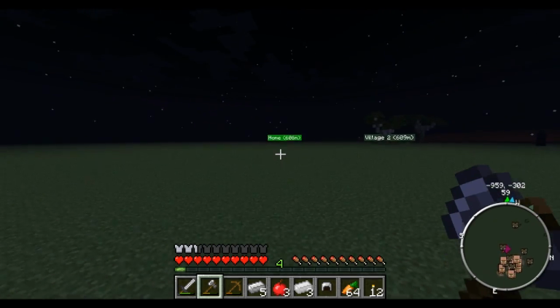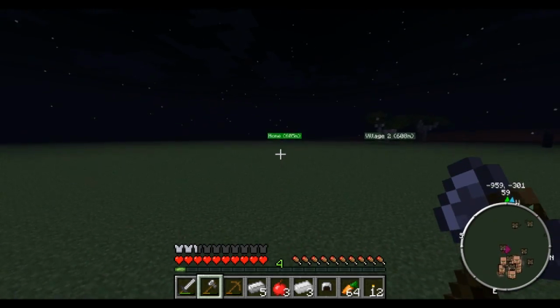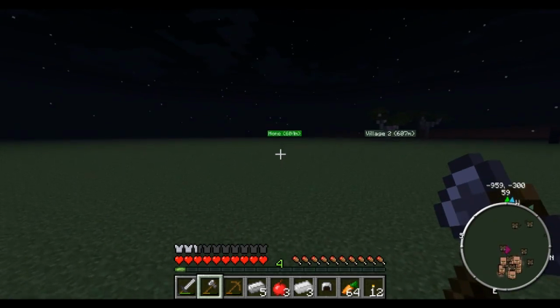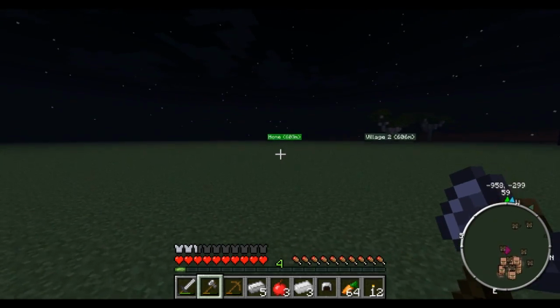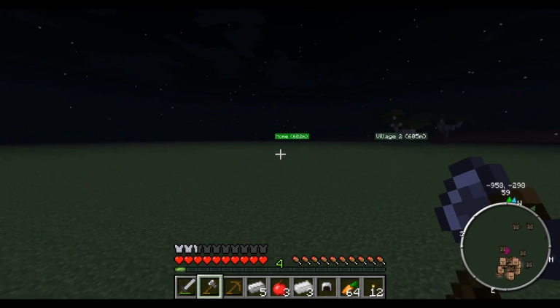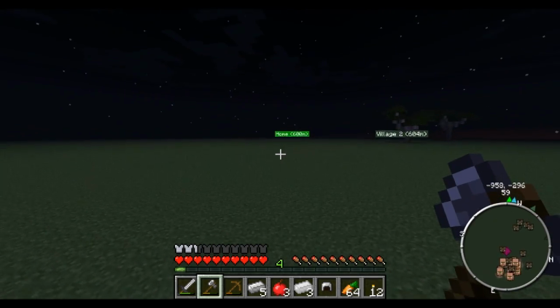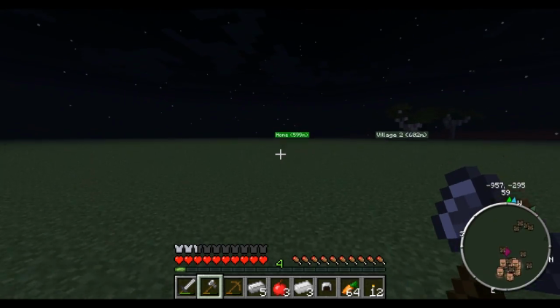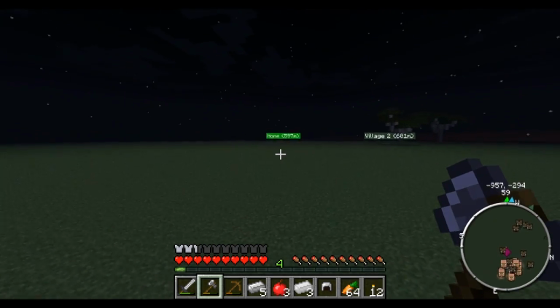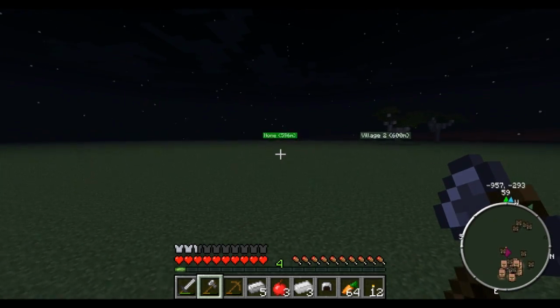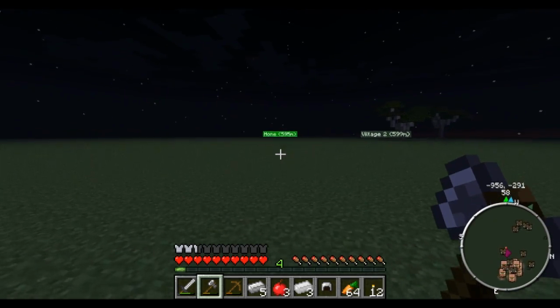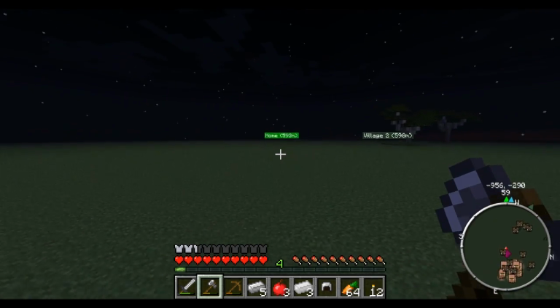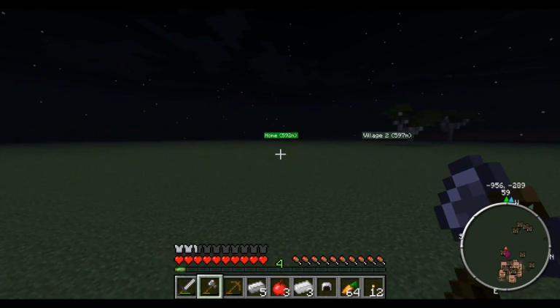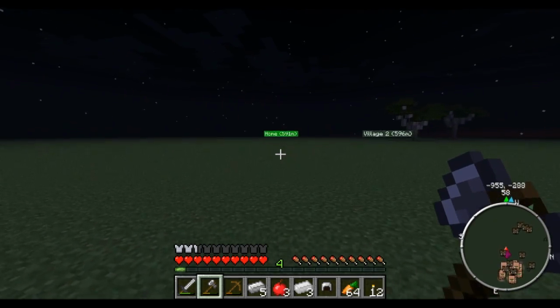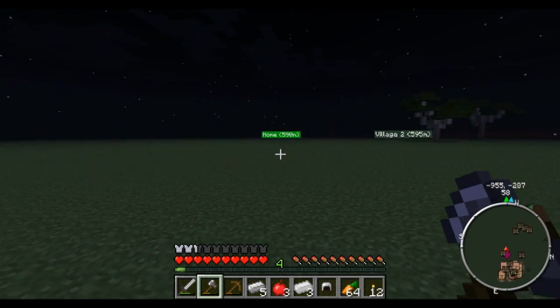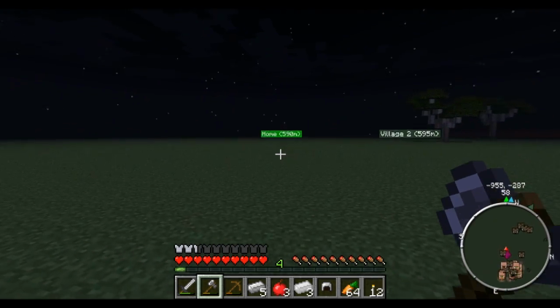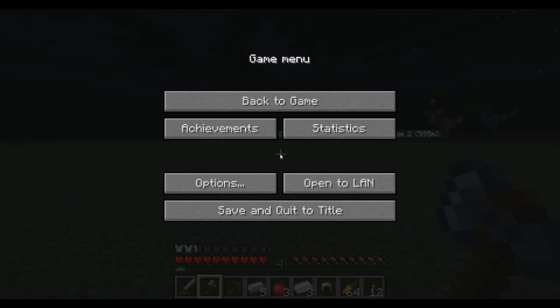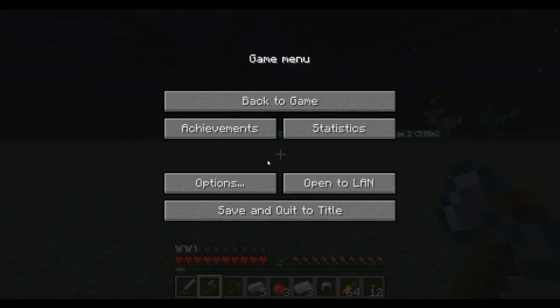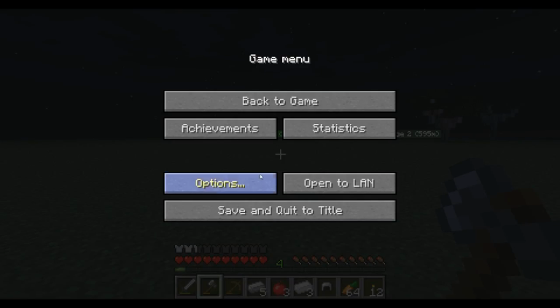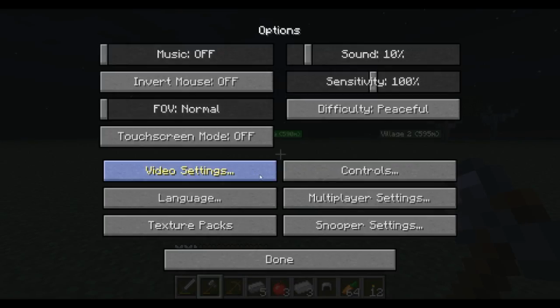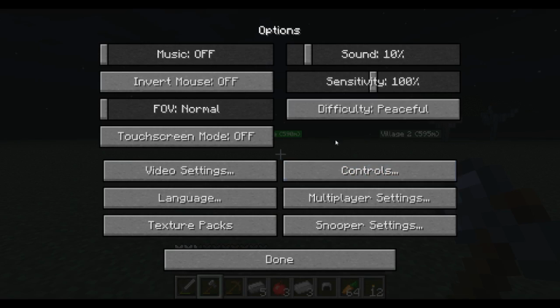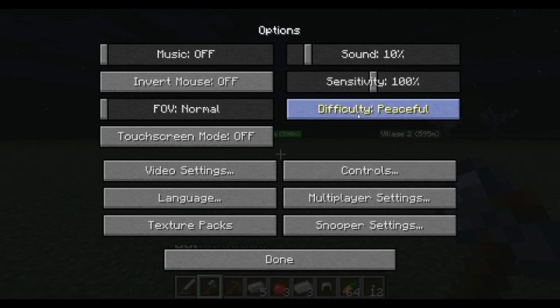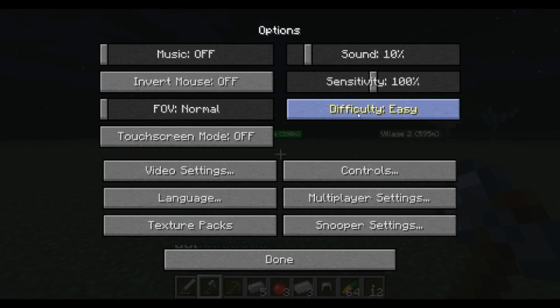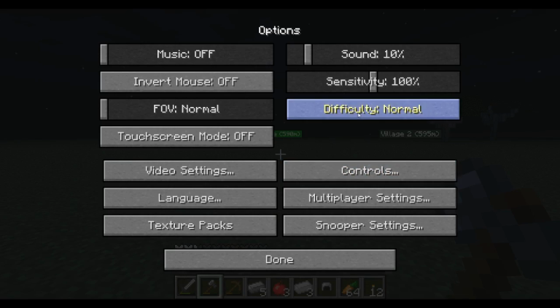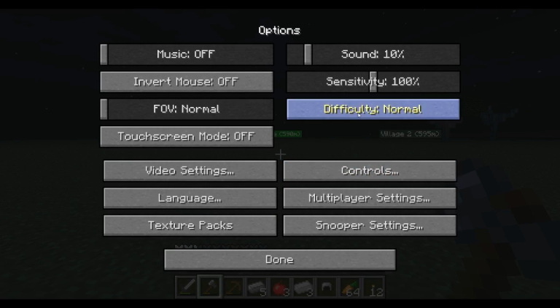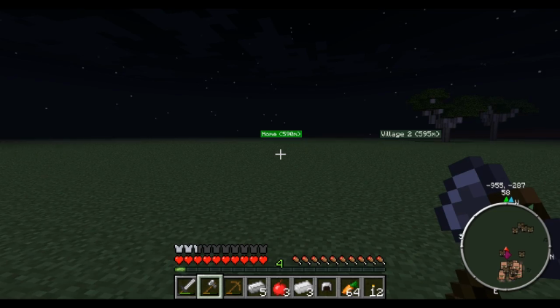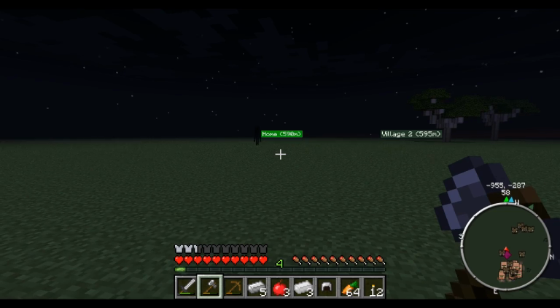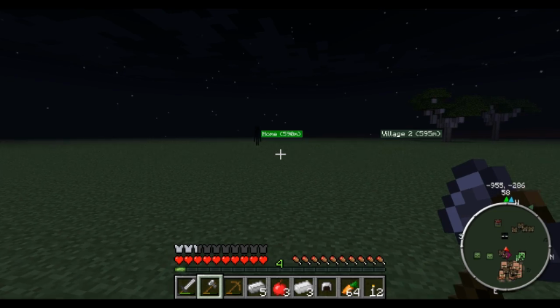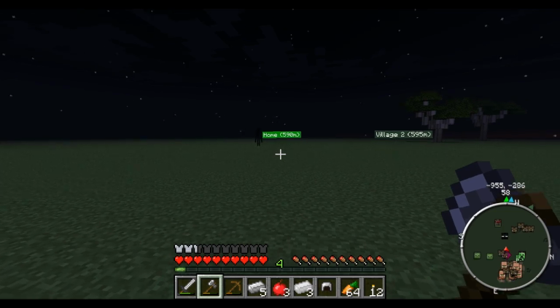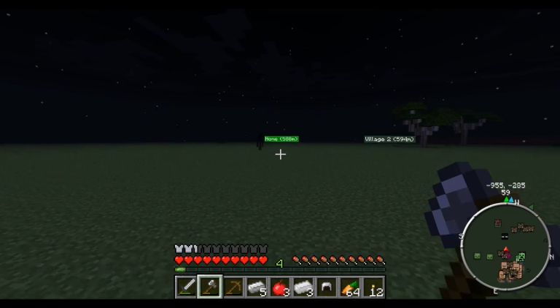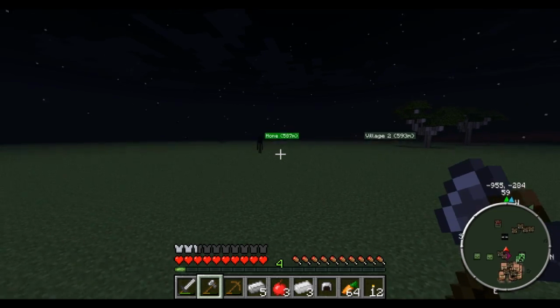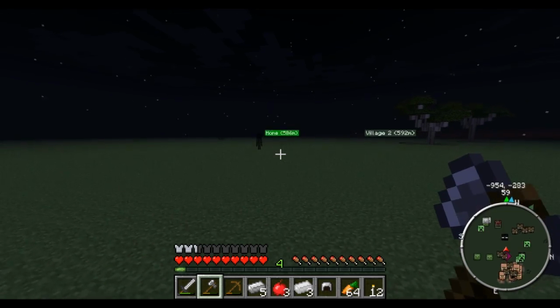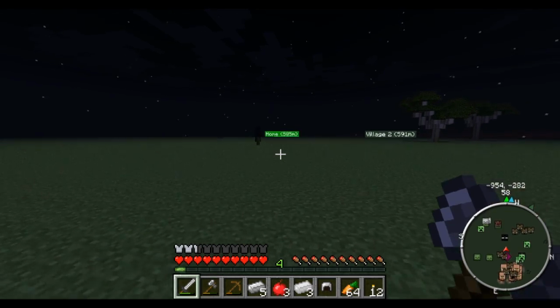Oh, I didn't mark this — equals sign, waypoints, new waypoint: Village Four. There we go. All right, now we get to trek home. What difficulty — why is it on peaceful? Get out of here, peaceful!